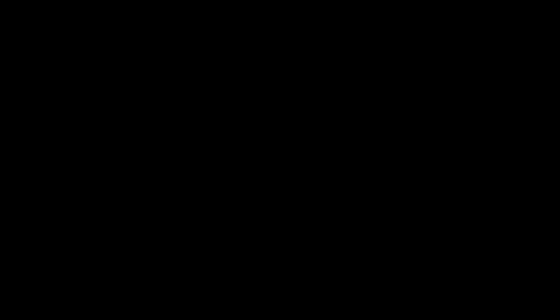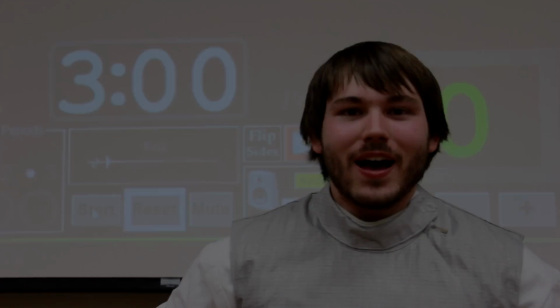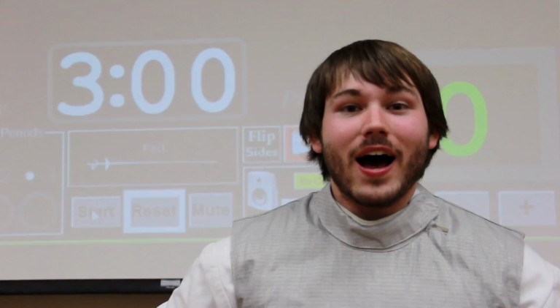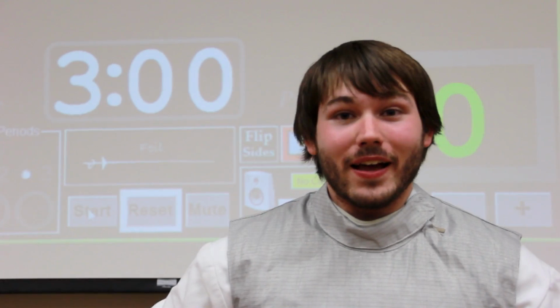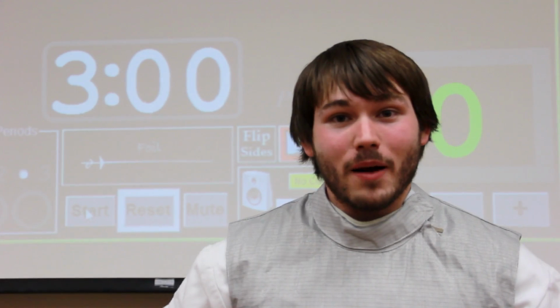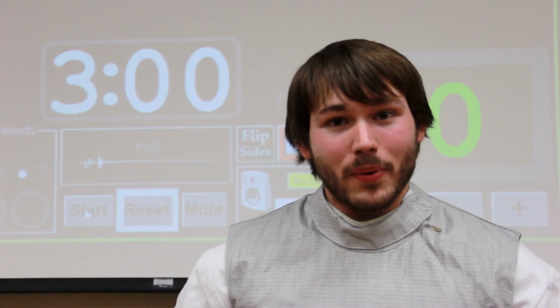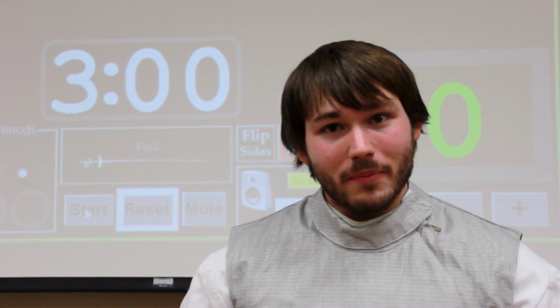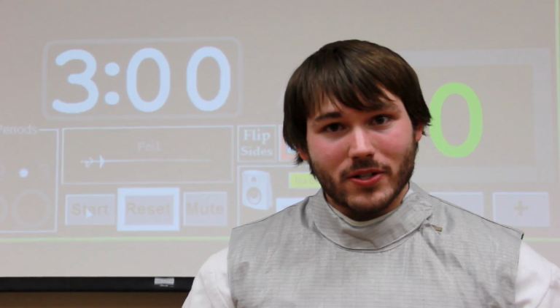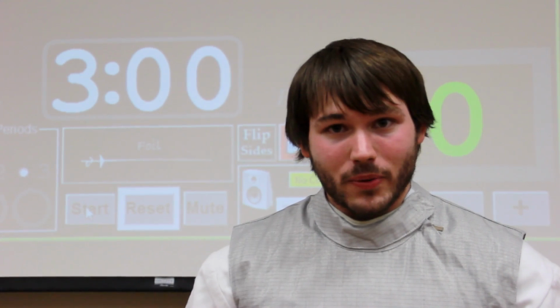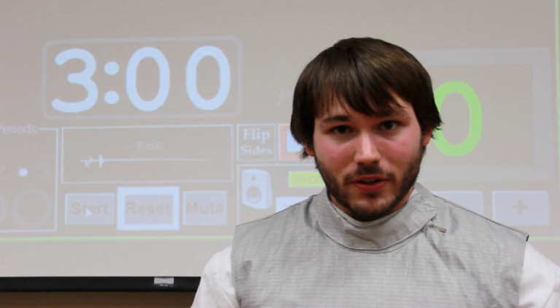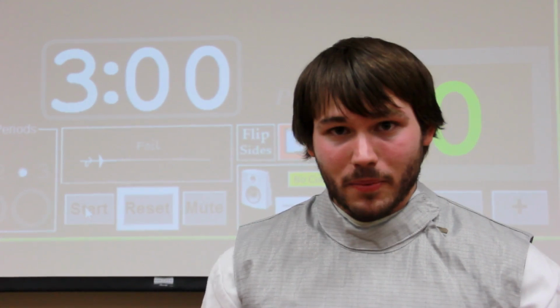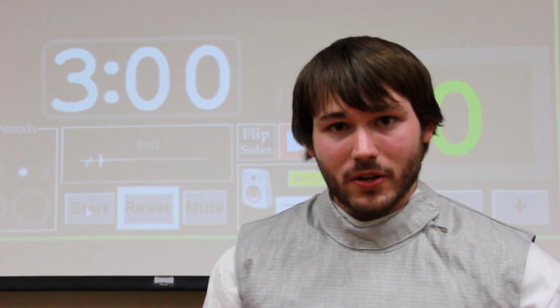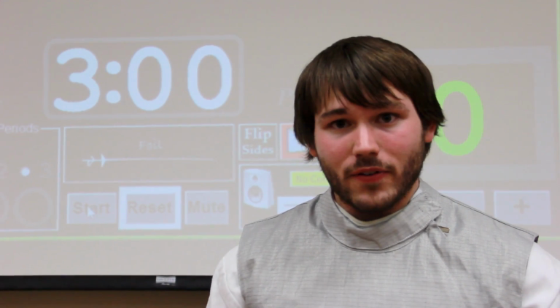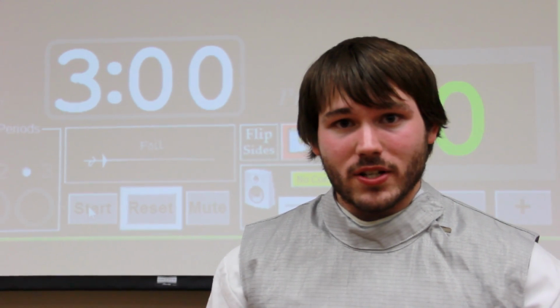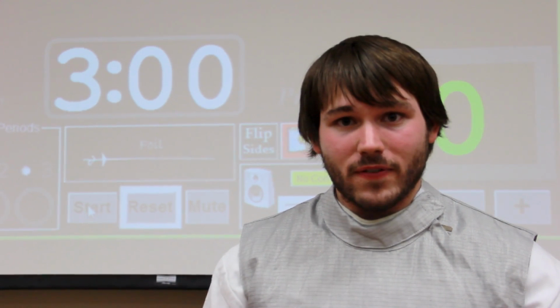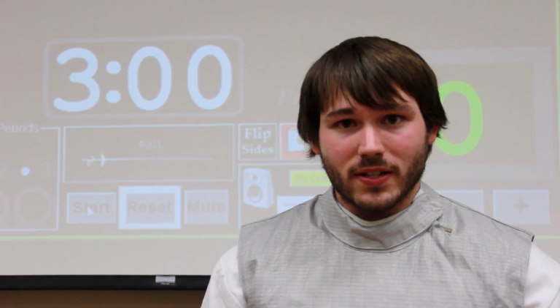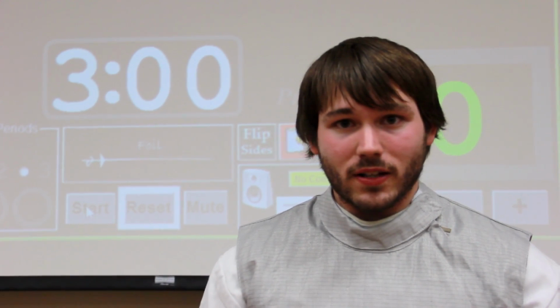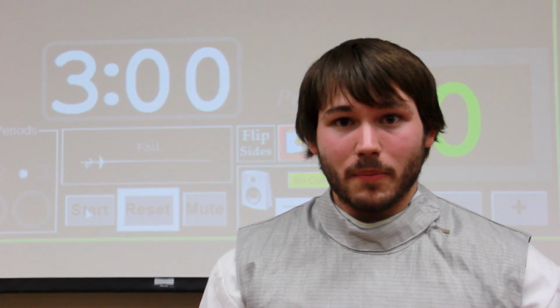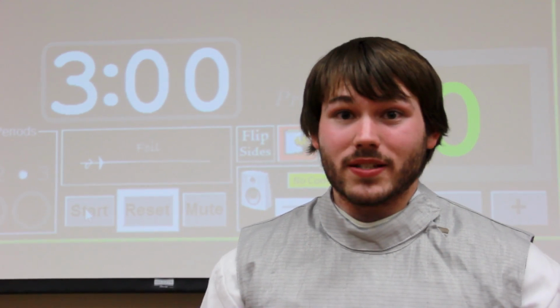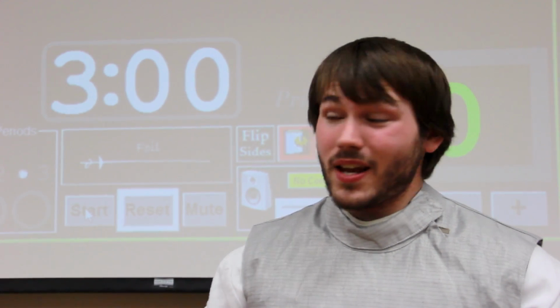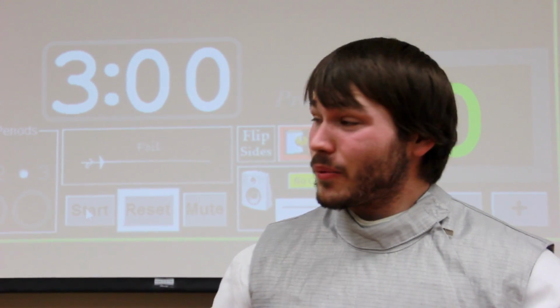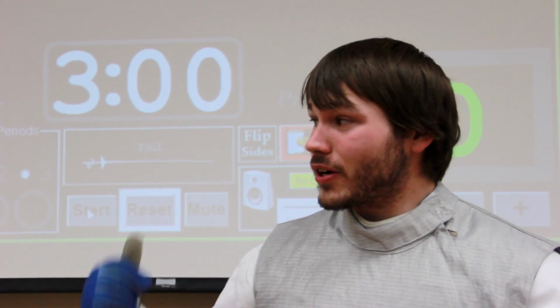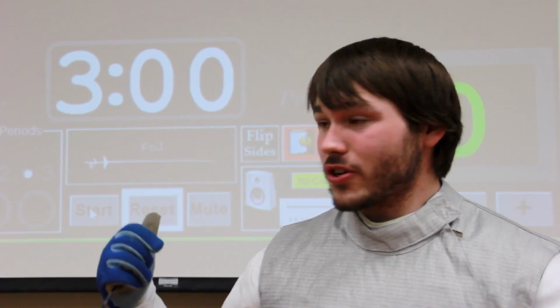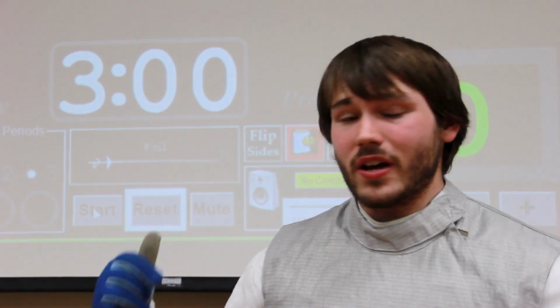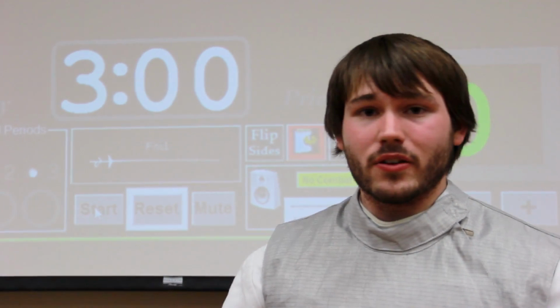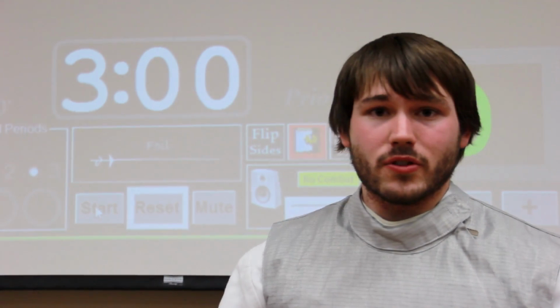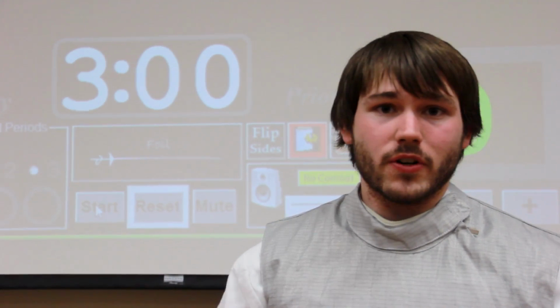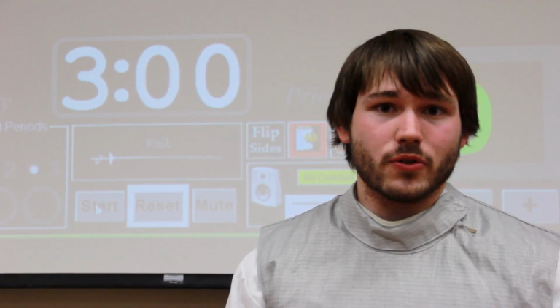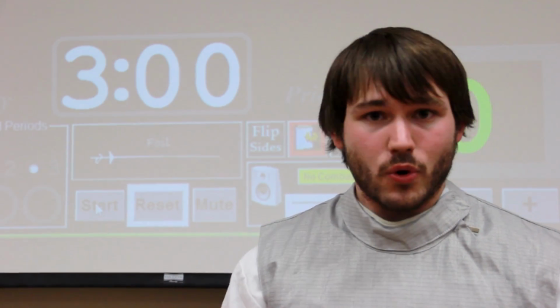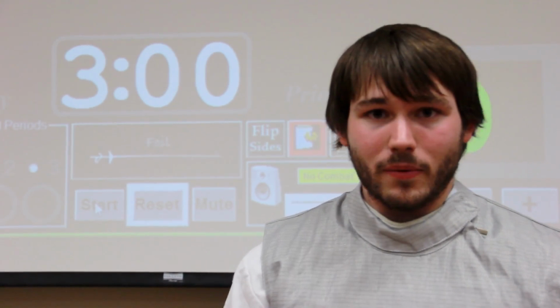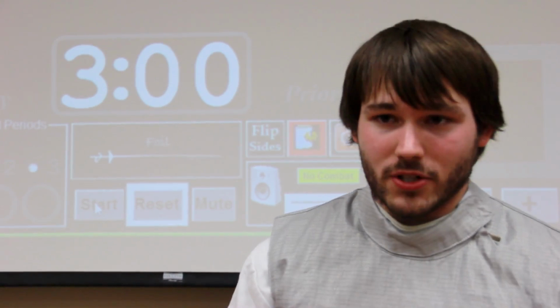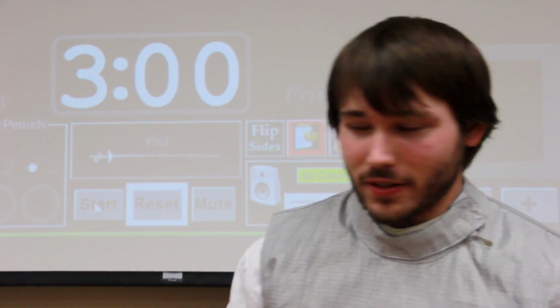Hi, I'm Brandon Mentor with the Liberty University Fencing Club, and today we're going to show you how to use the virtual scoring machine.